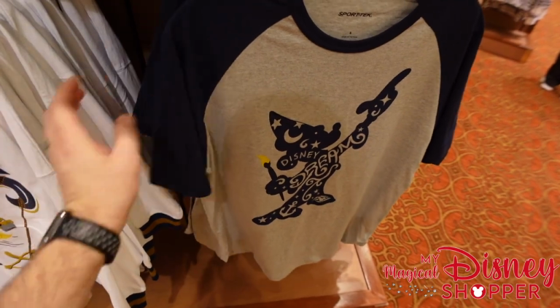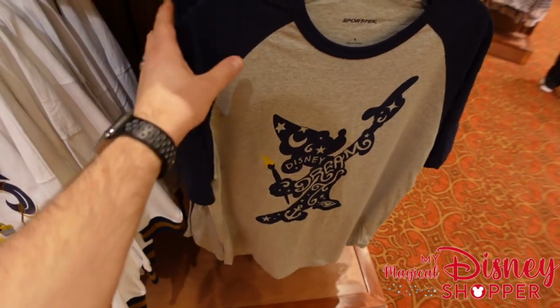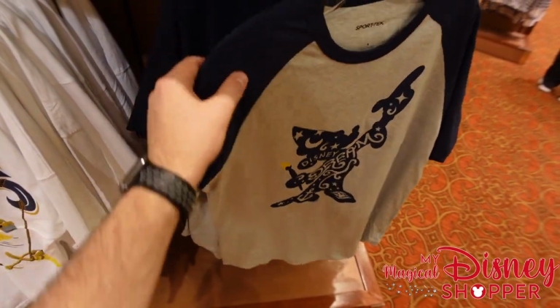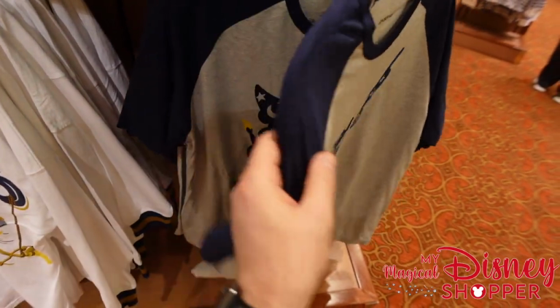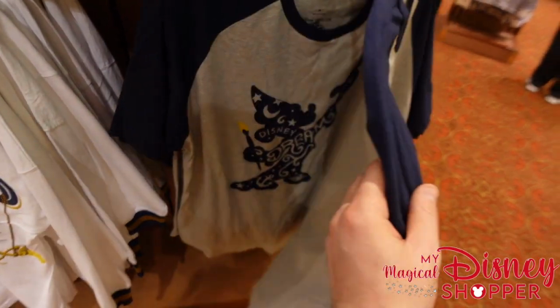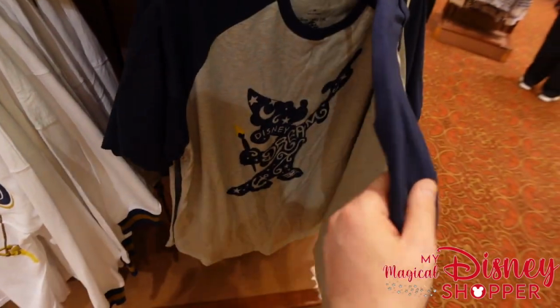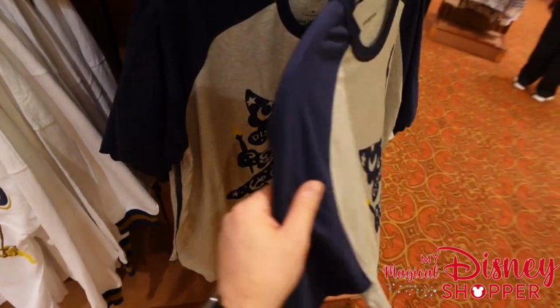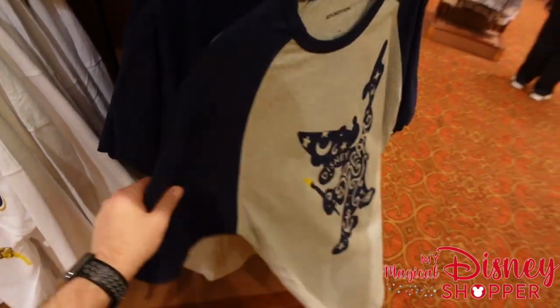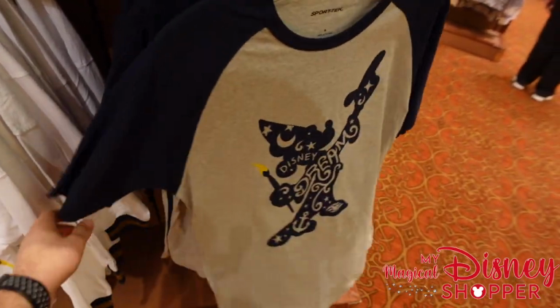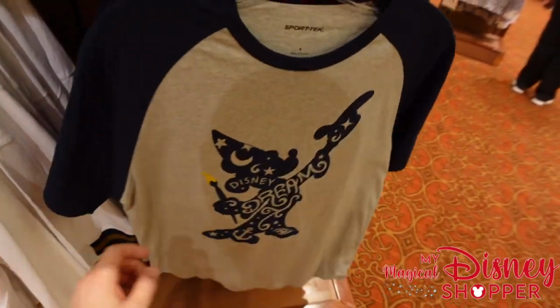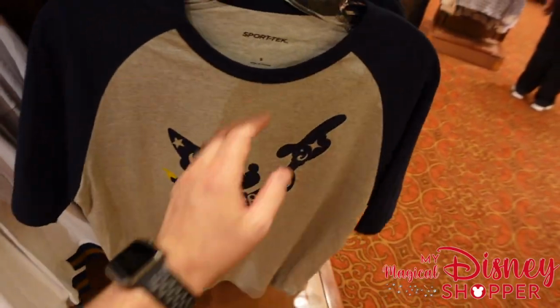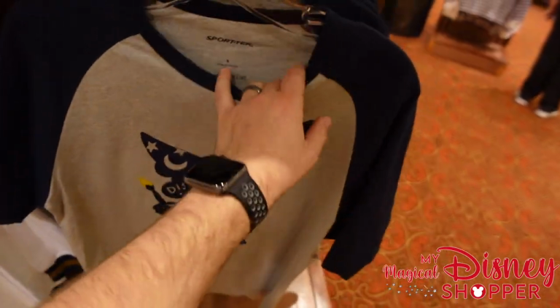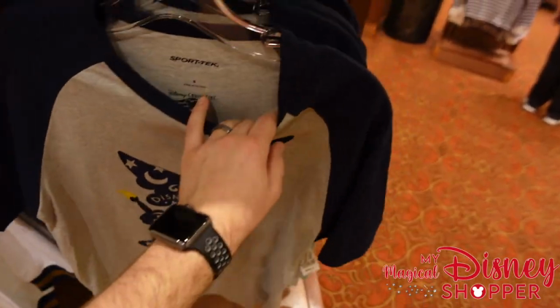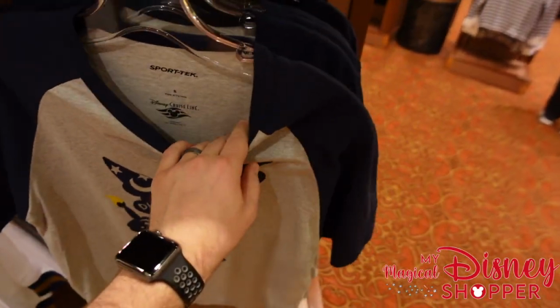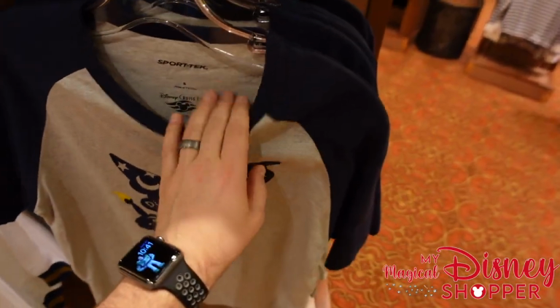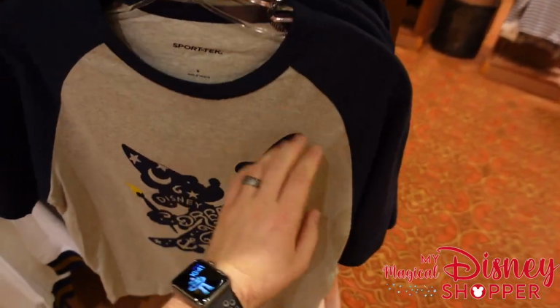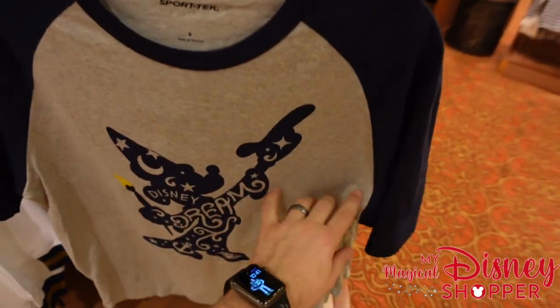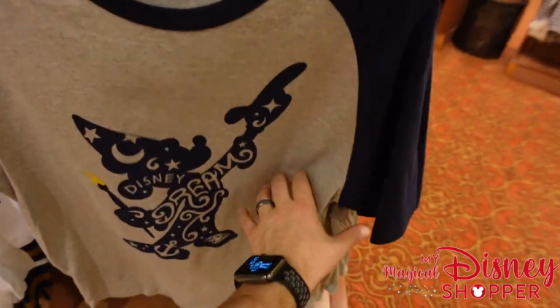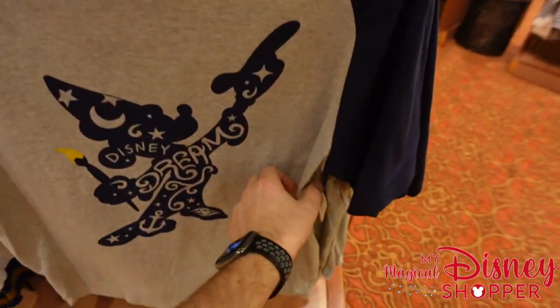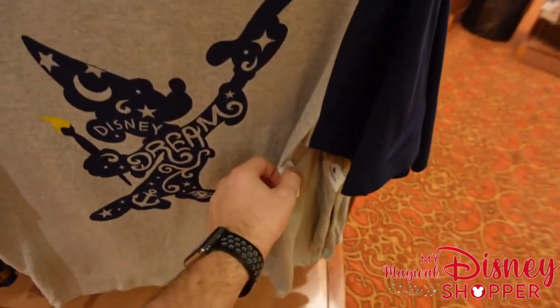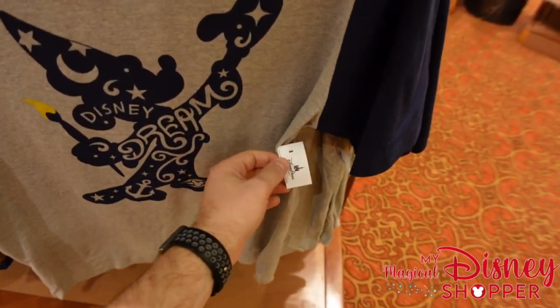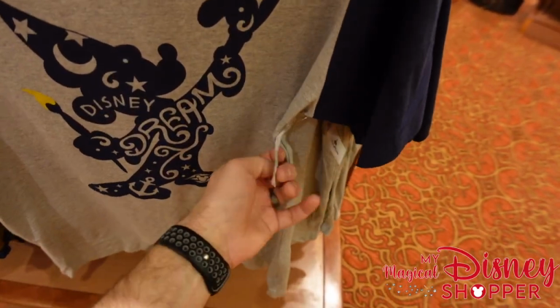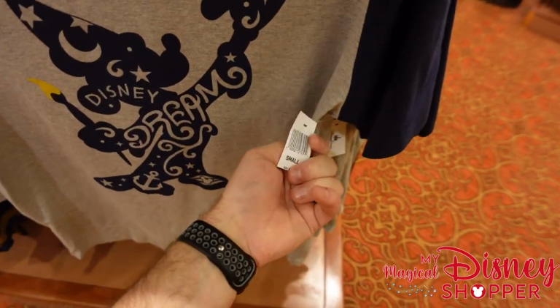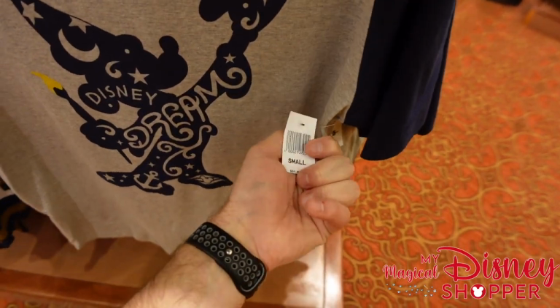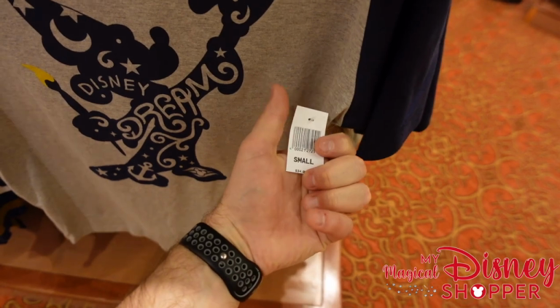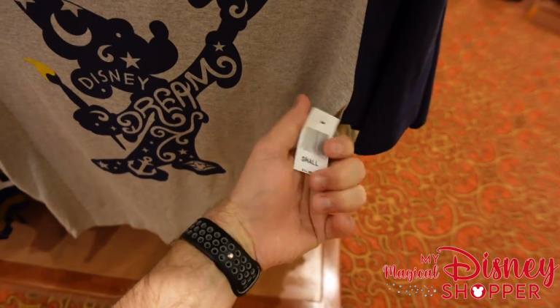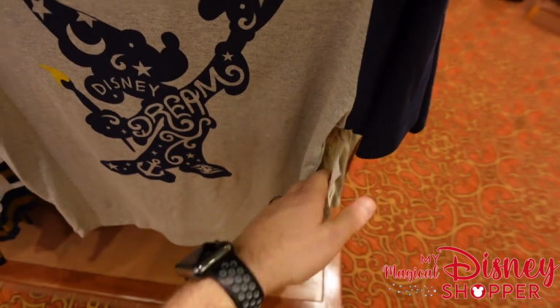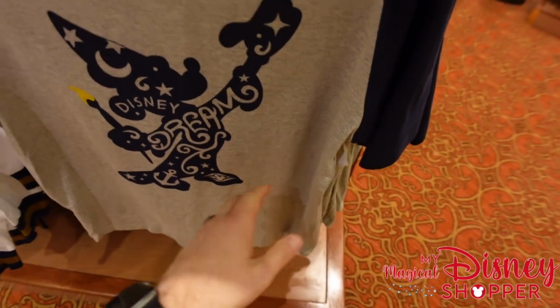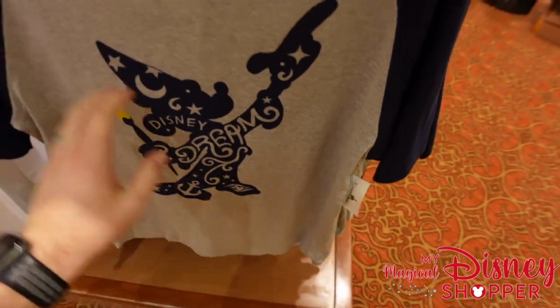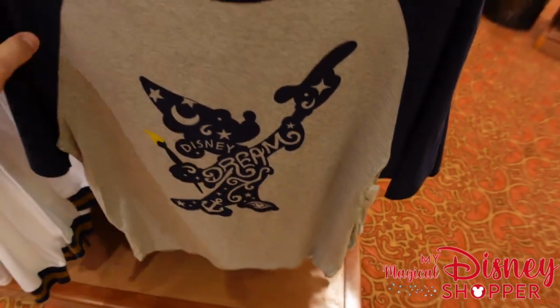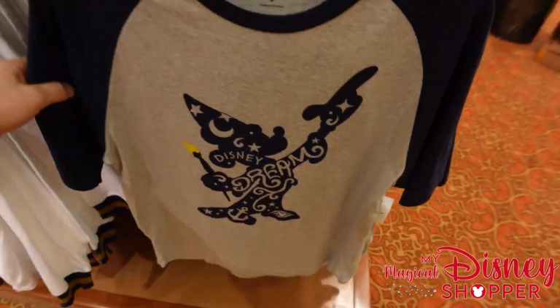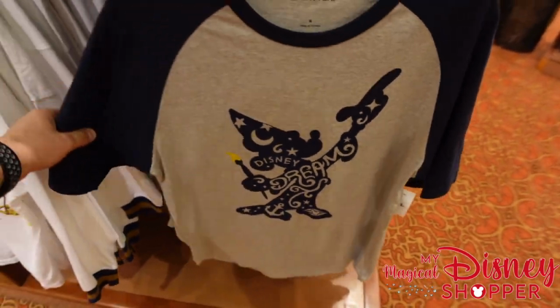One of my favorite shirts on this ship right now is this Disney Dream shirt — really awesome looking. Brittany is in love with it but unfortunately it didn't have her size. It goes for $34.99.